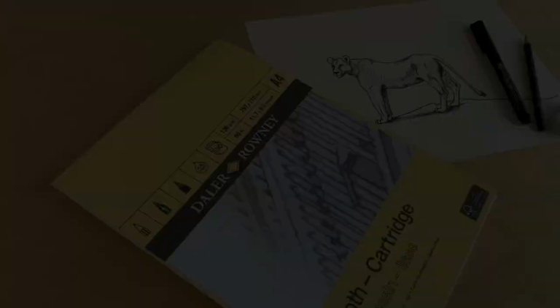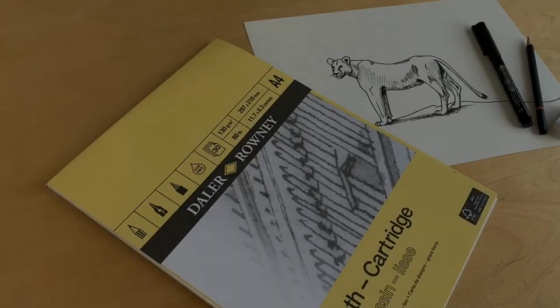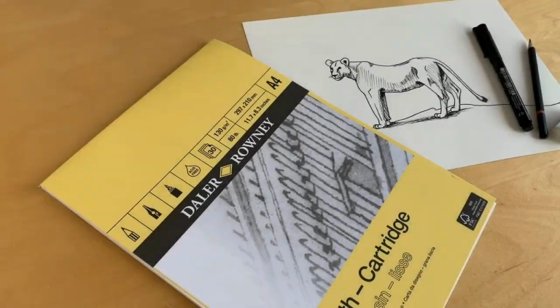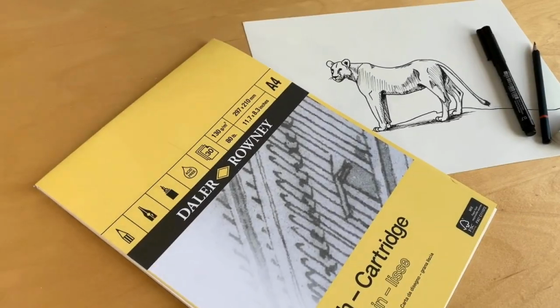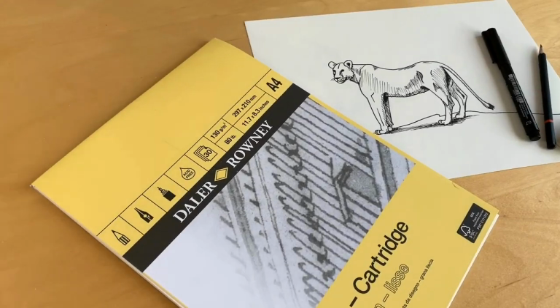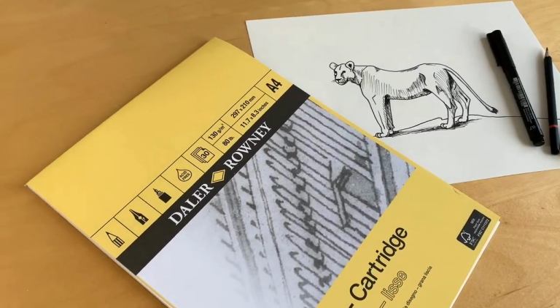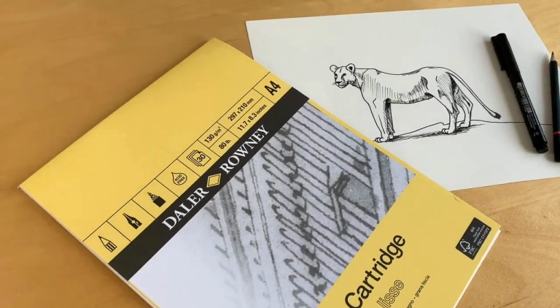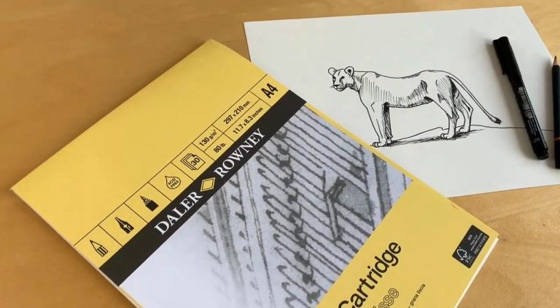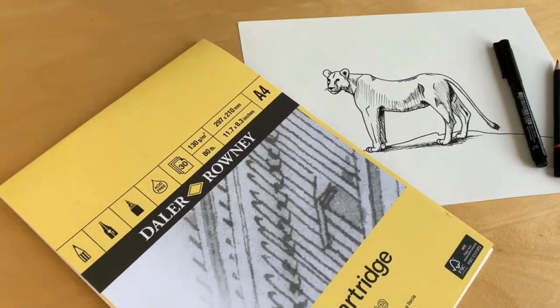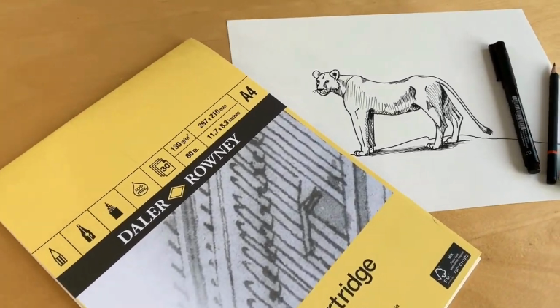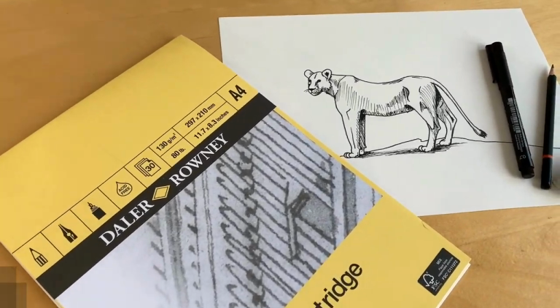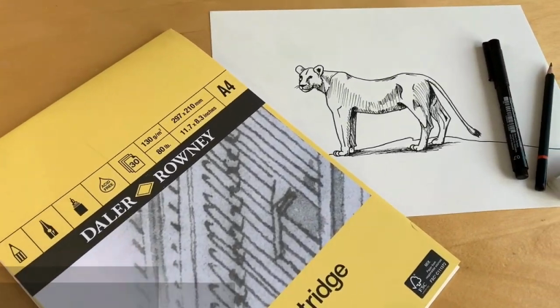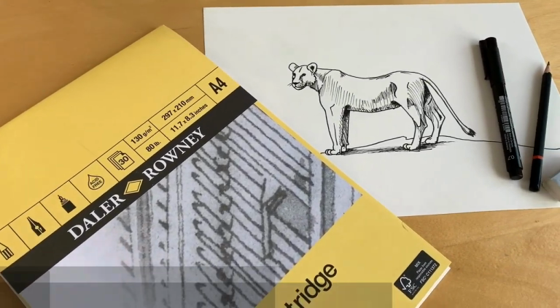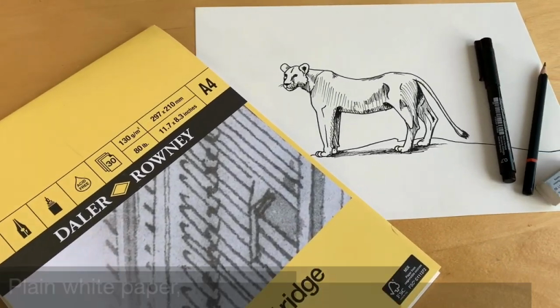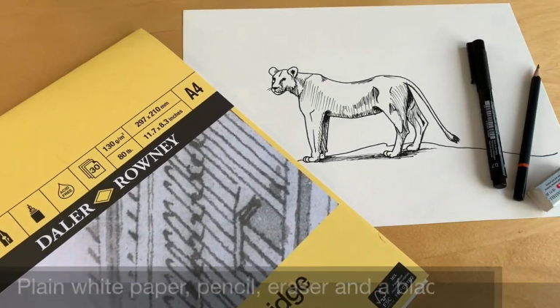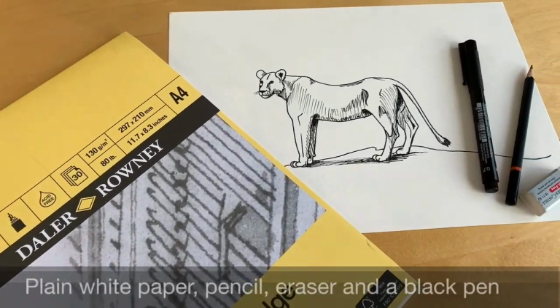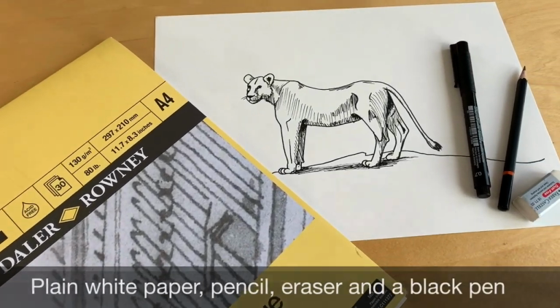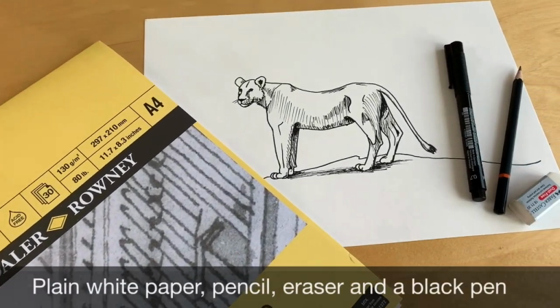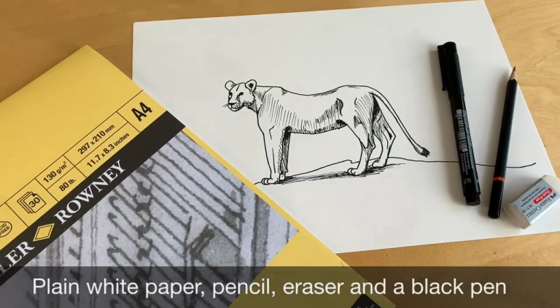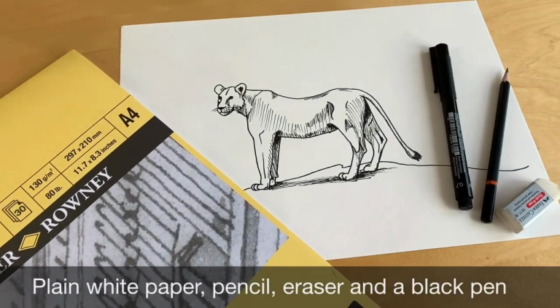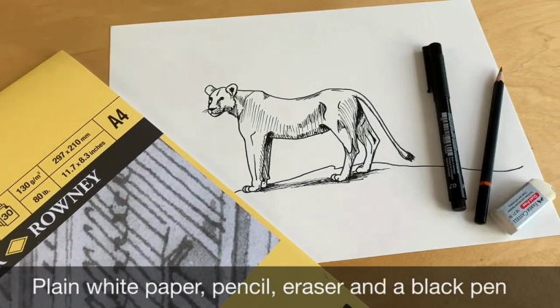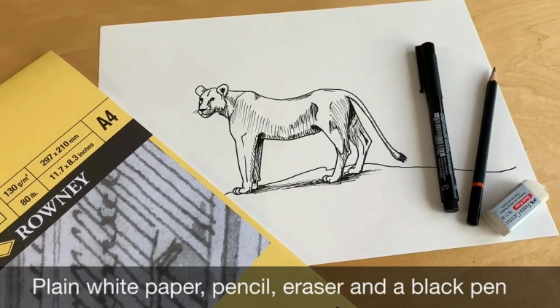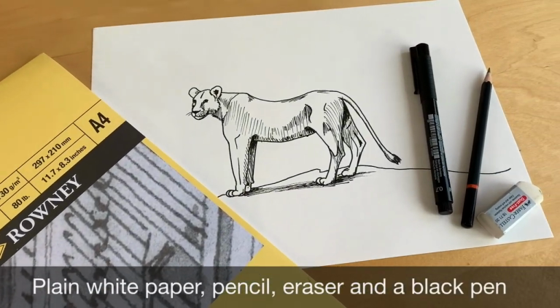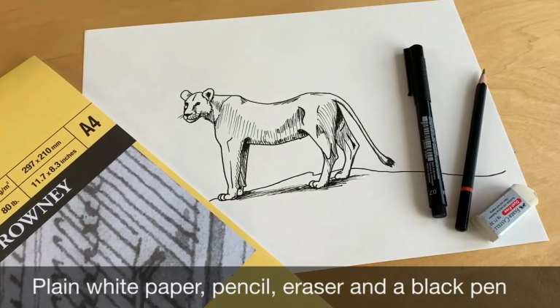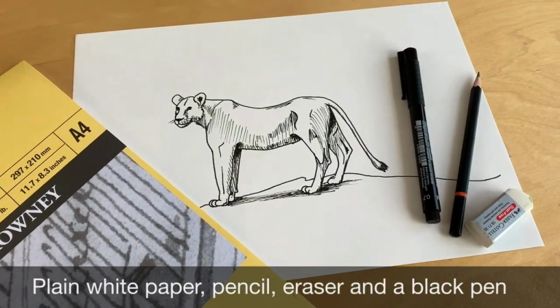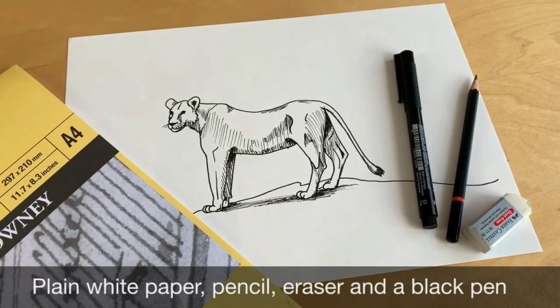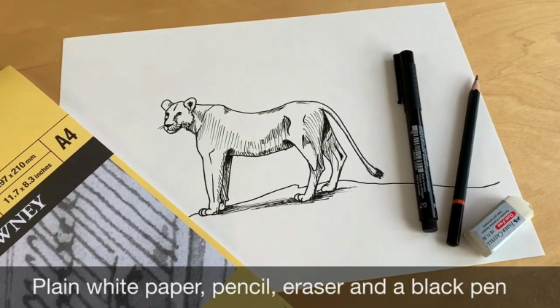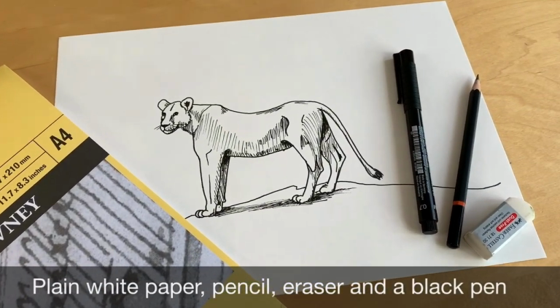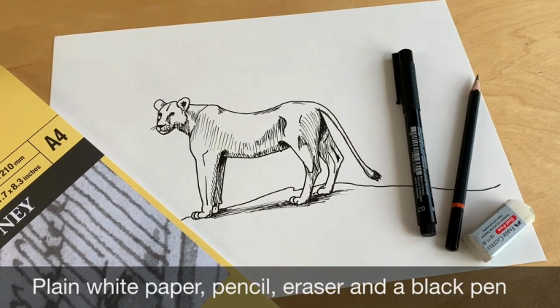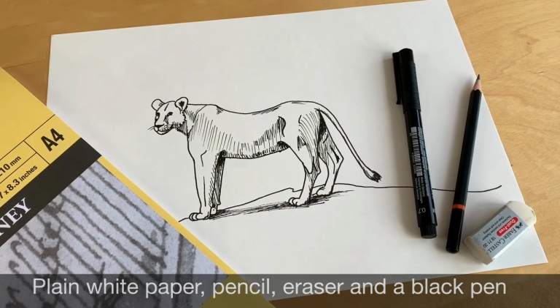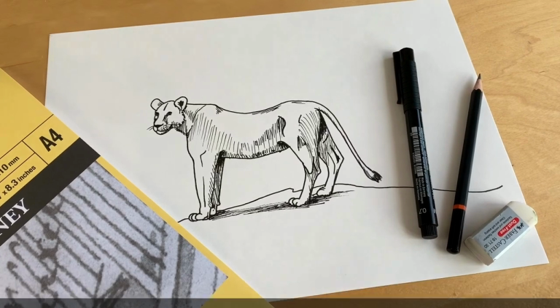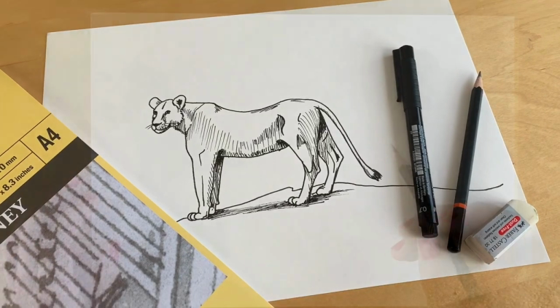To create this lioness drawing you're going to need some plain white paper, a pencil, an eraser and a black pen.